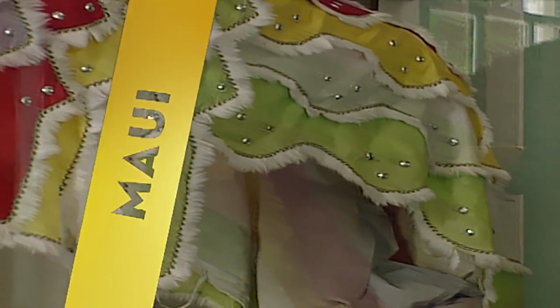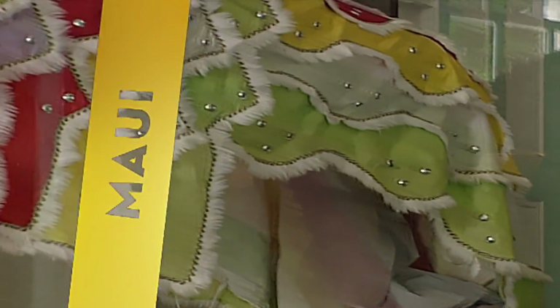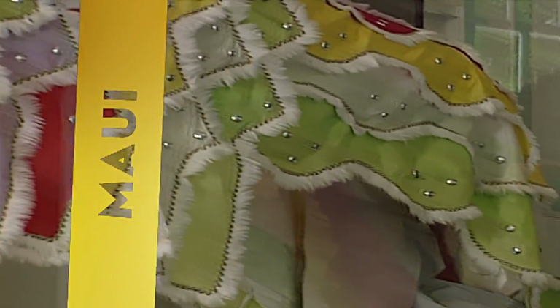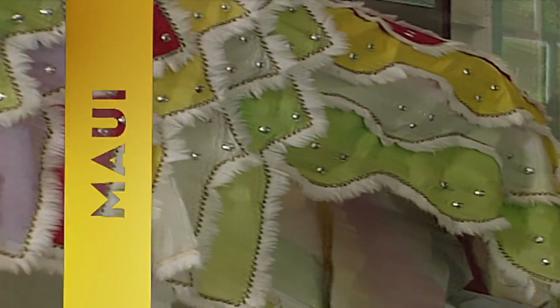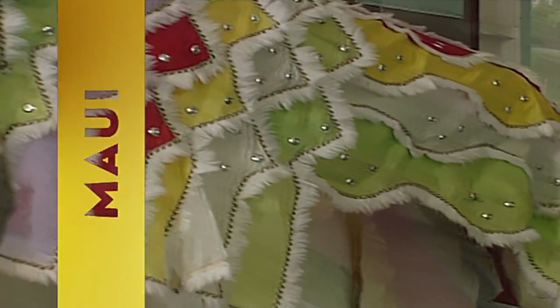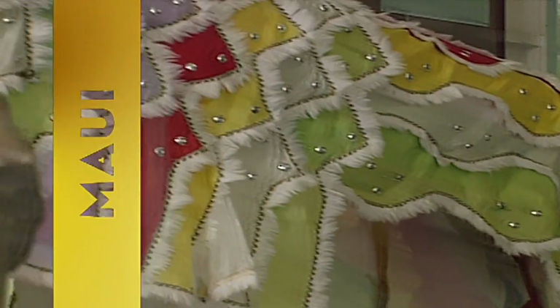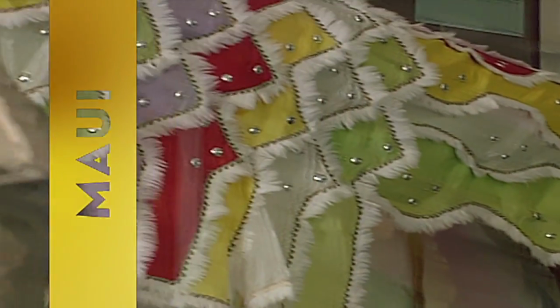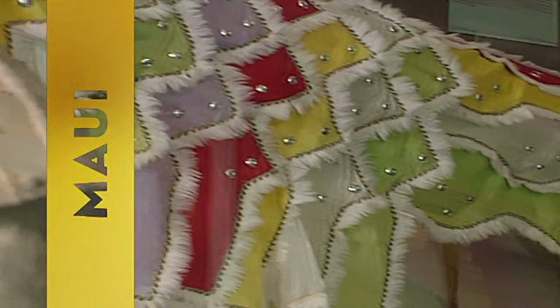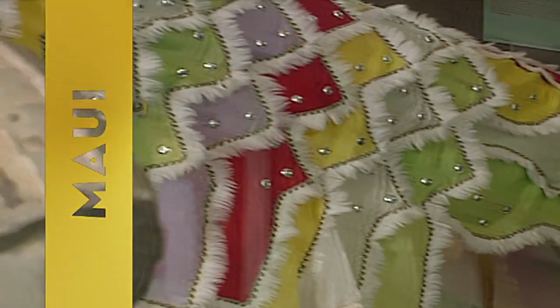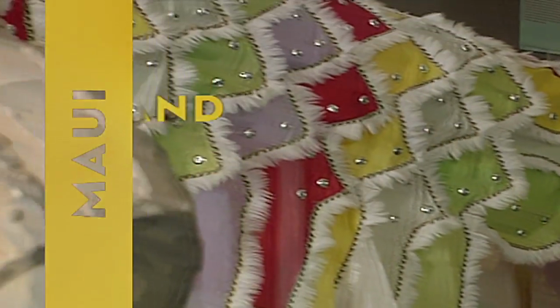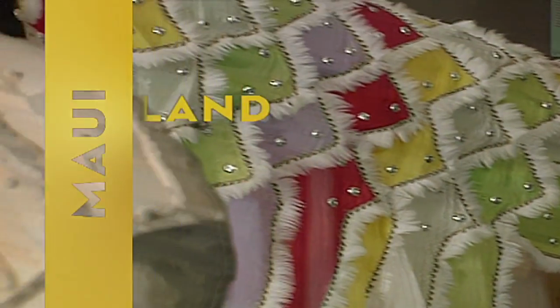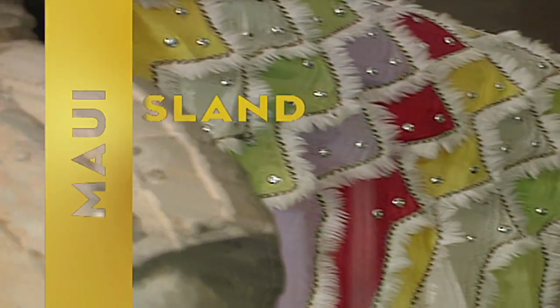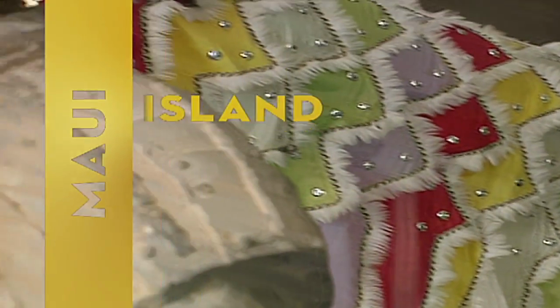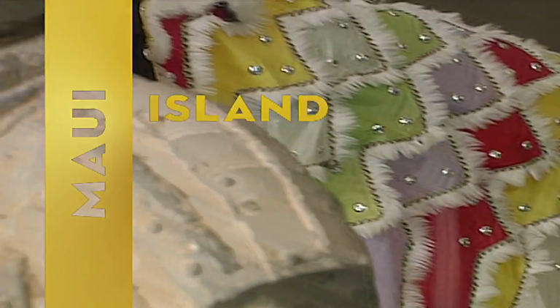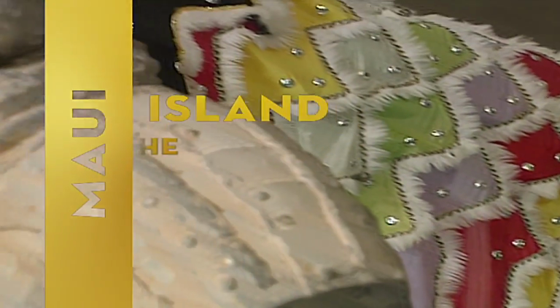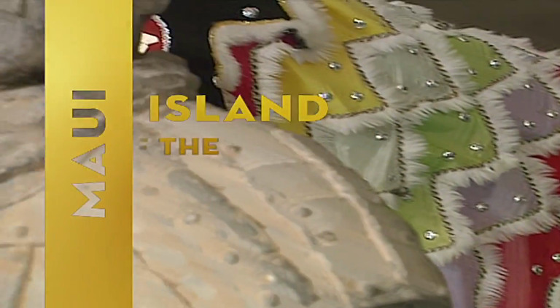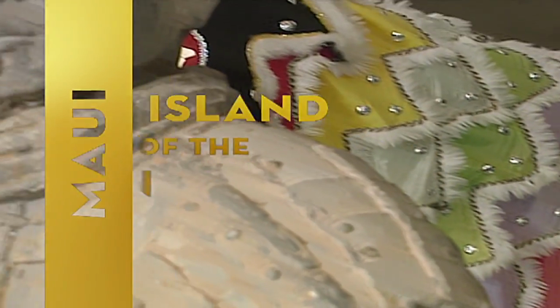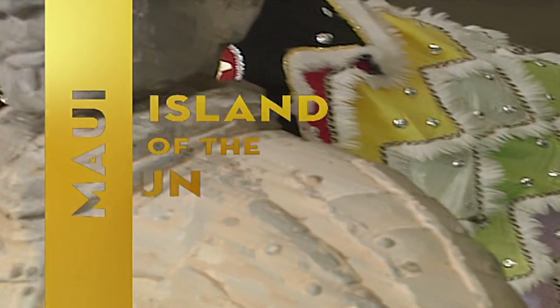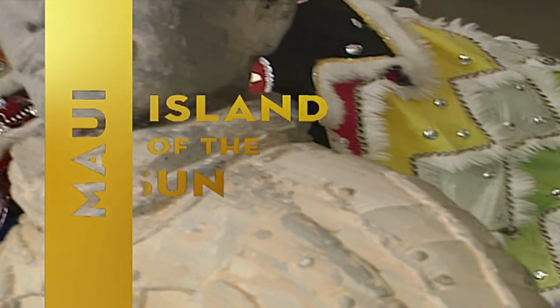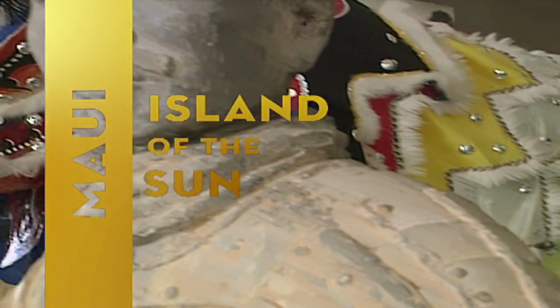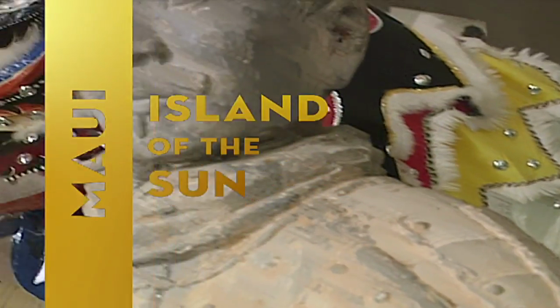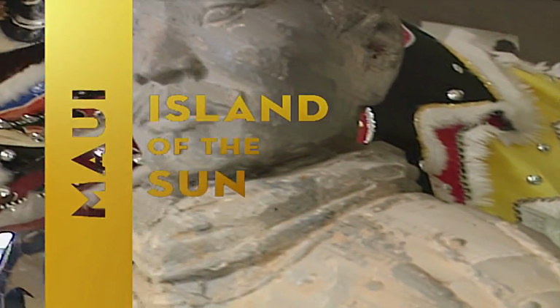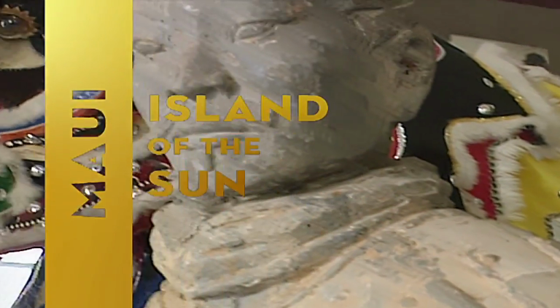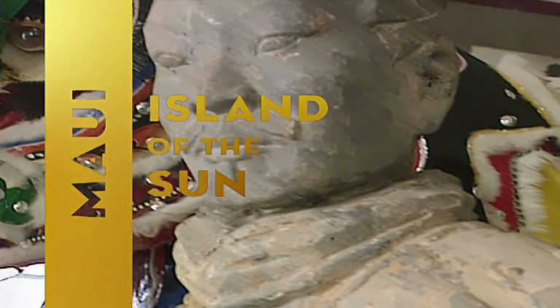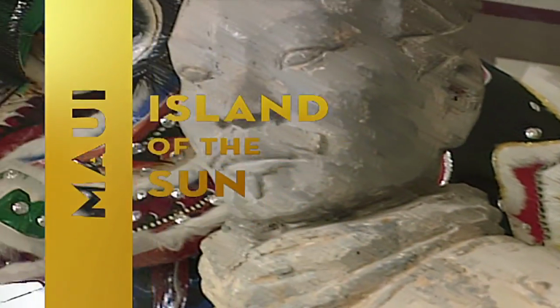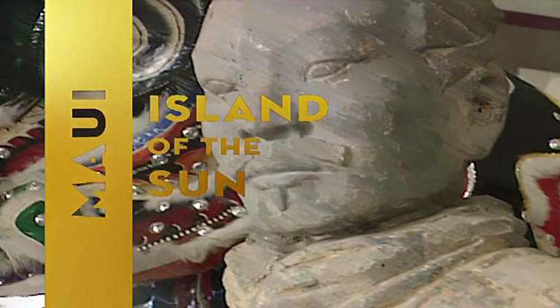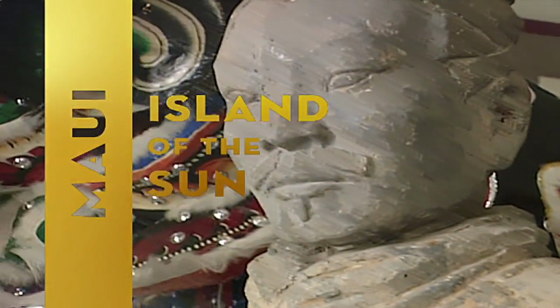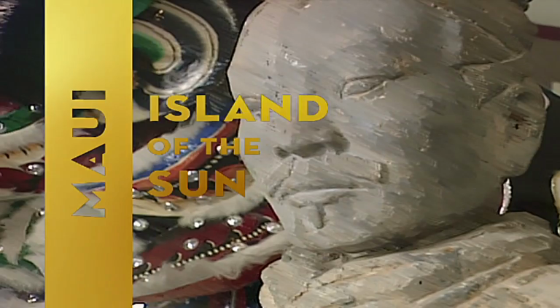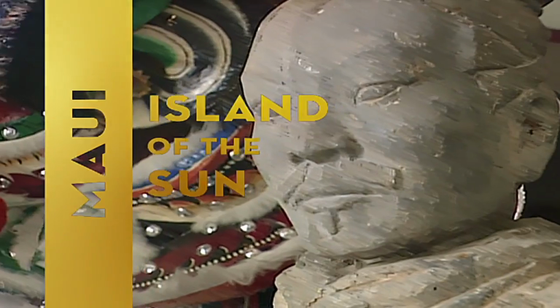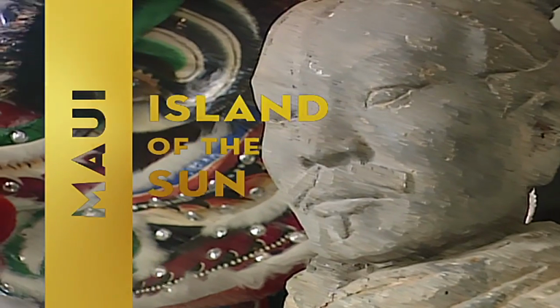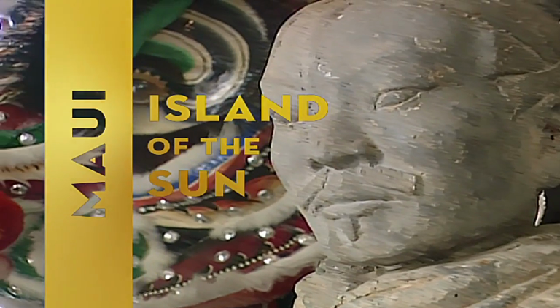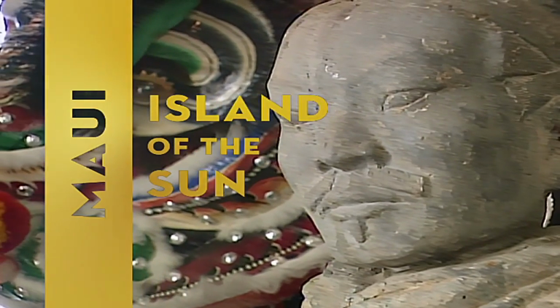Stay tuned for more of Lahaina's historical sites, coming up later in the program.